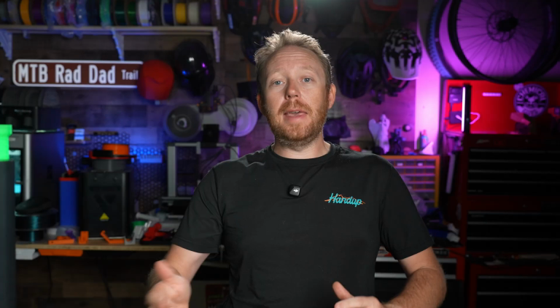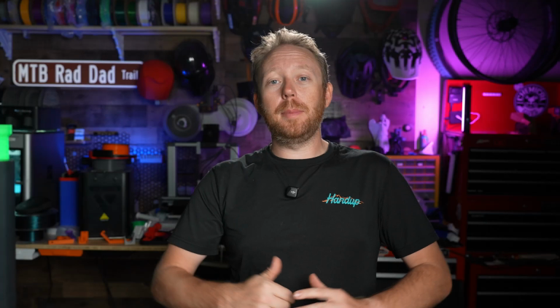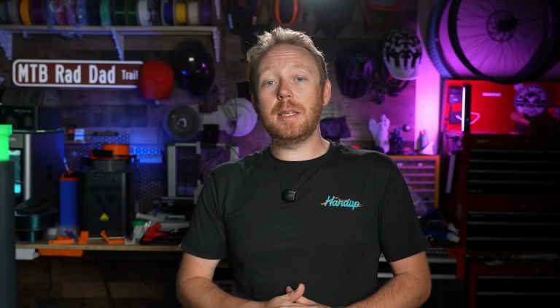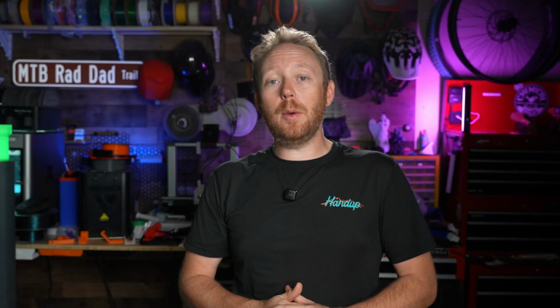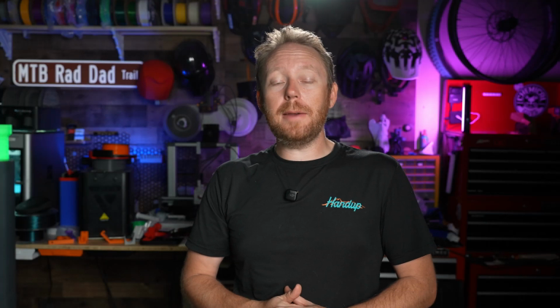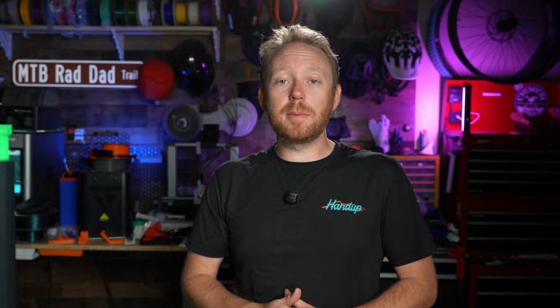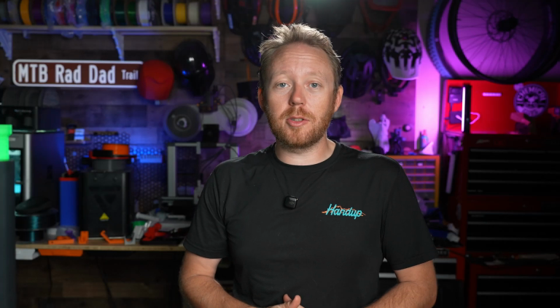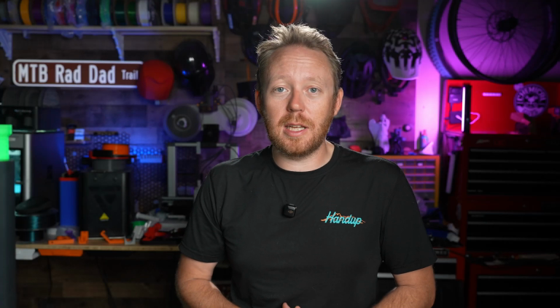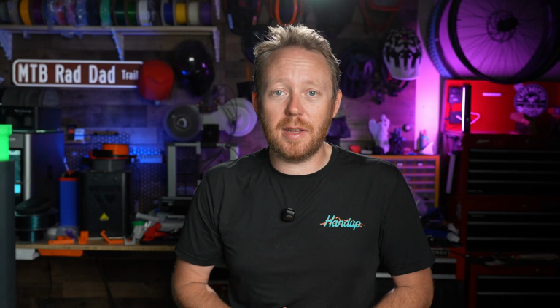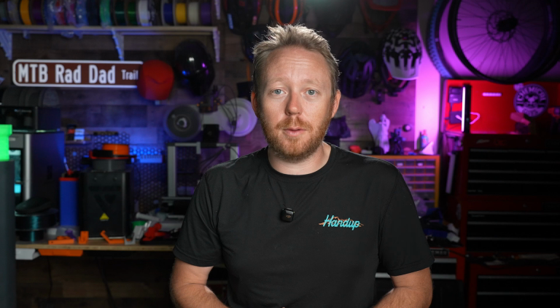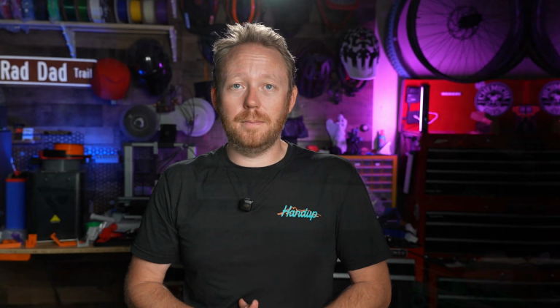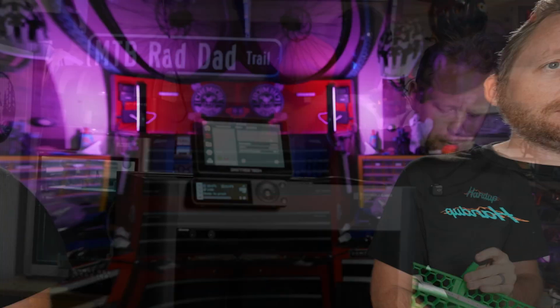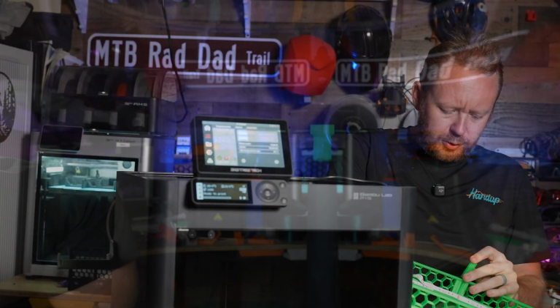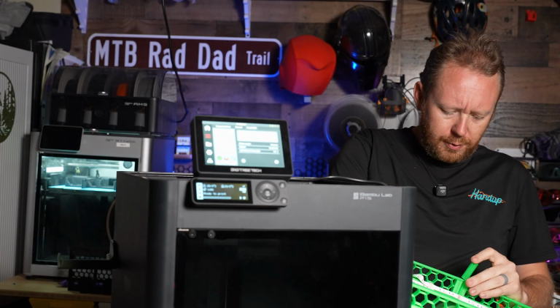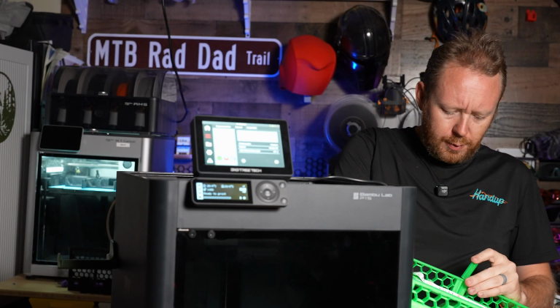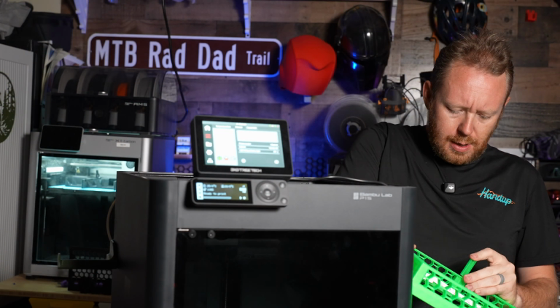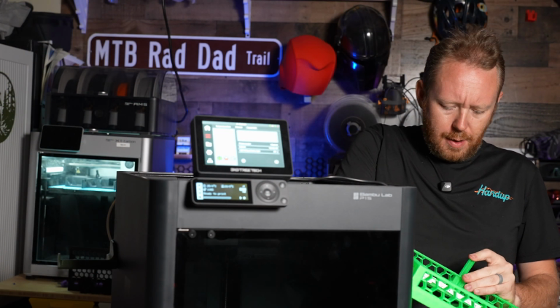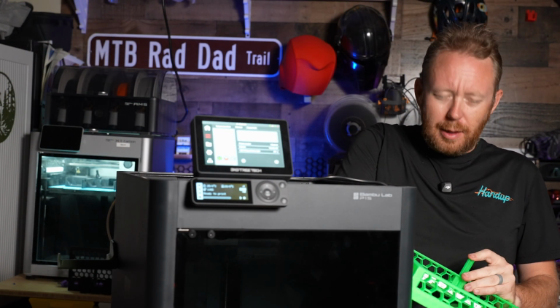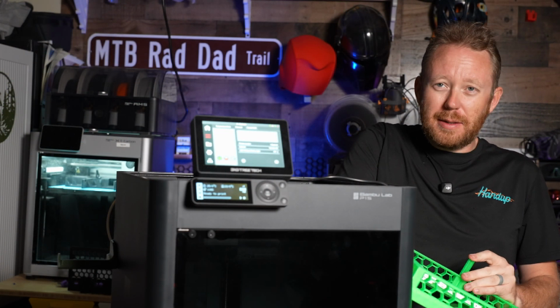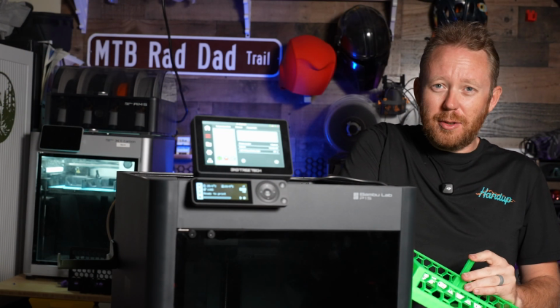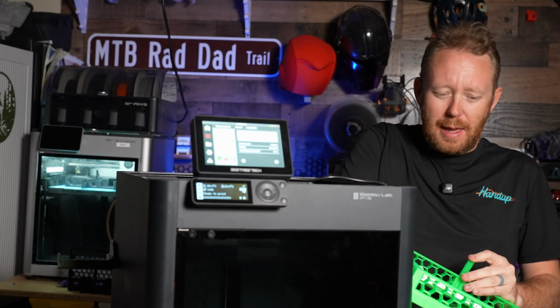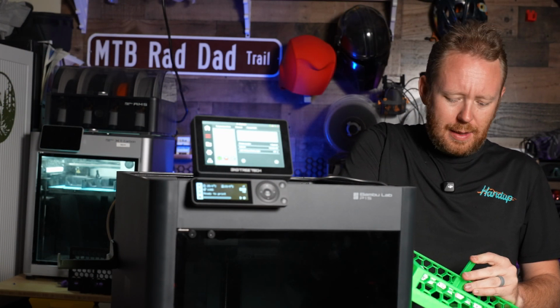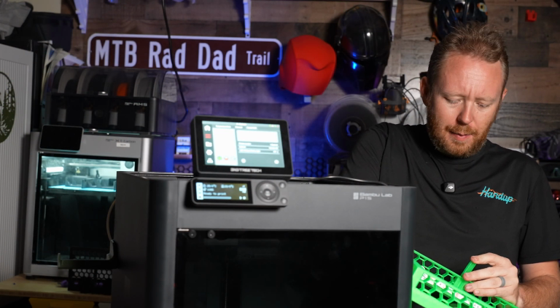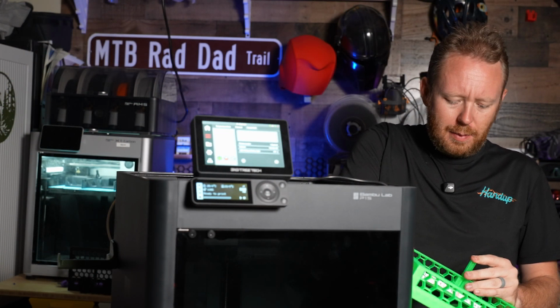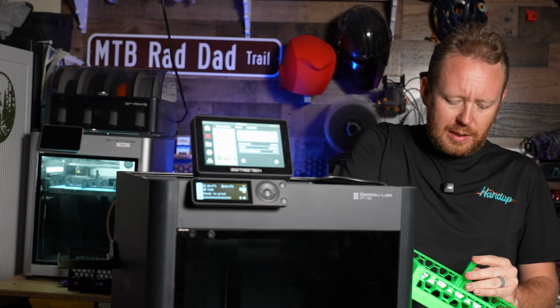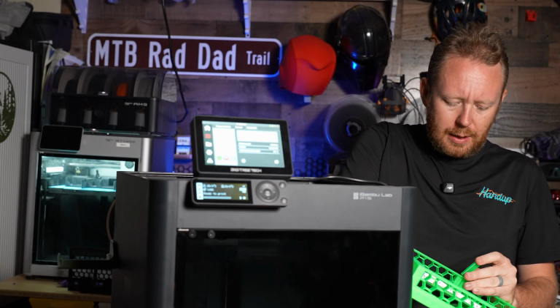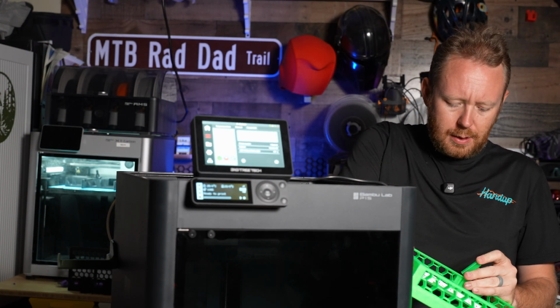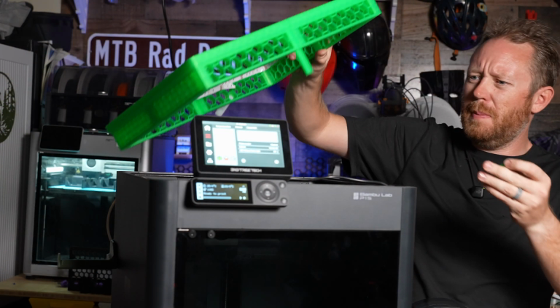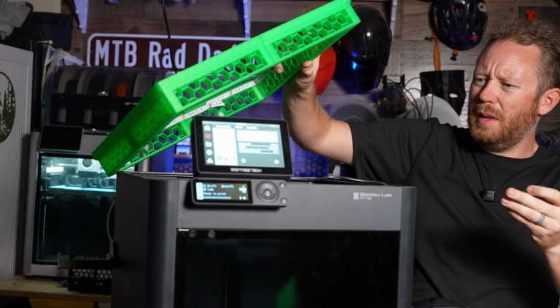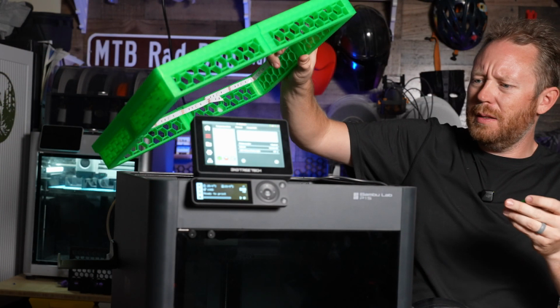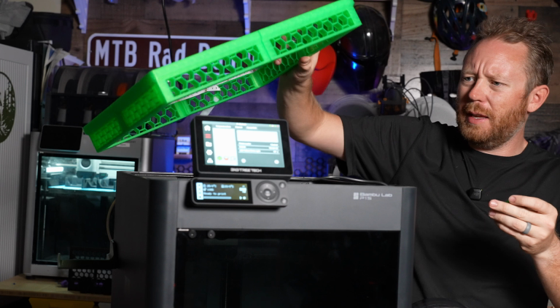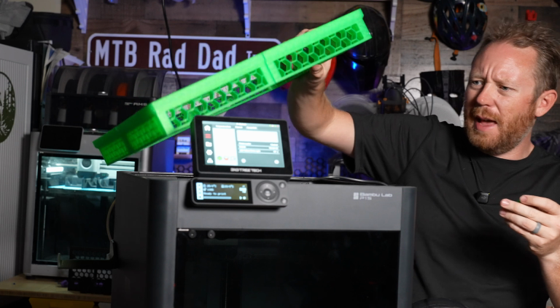Thank you to PCBWay for sponsoring today's video. I let my son help with assembly, and that might have been a mistake.